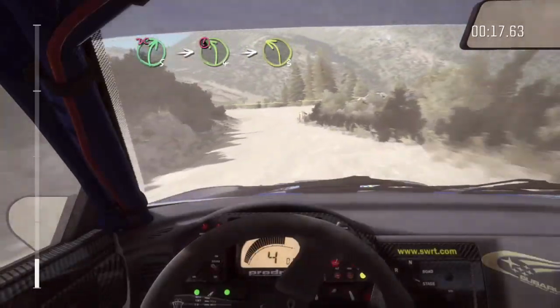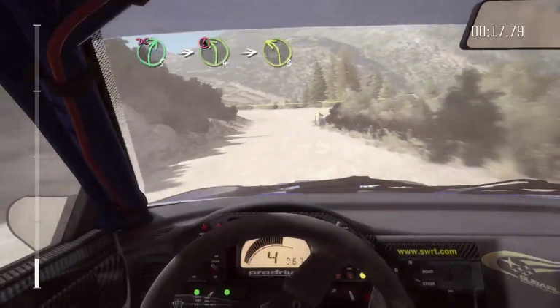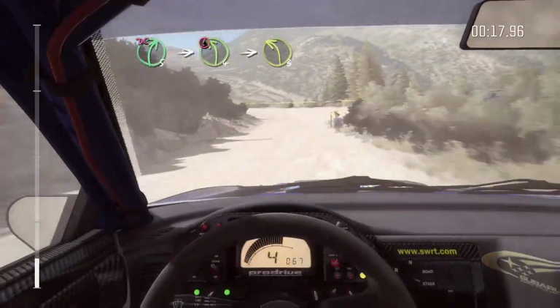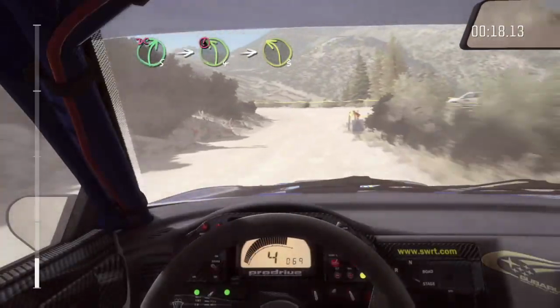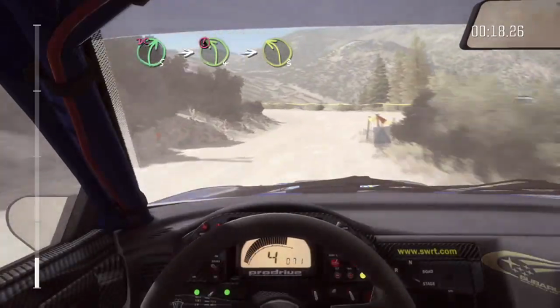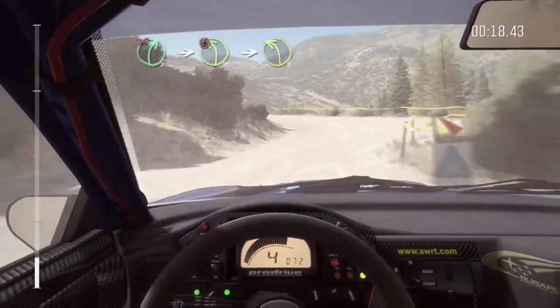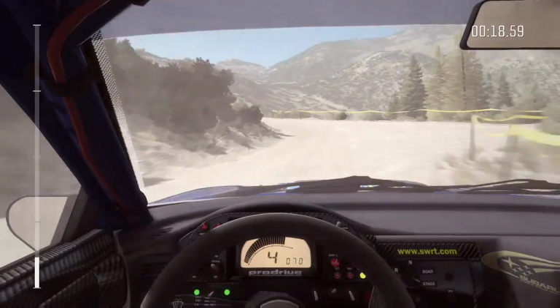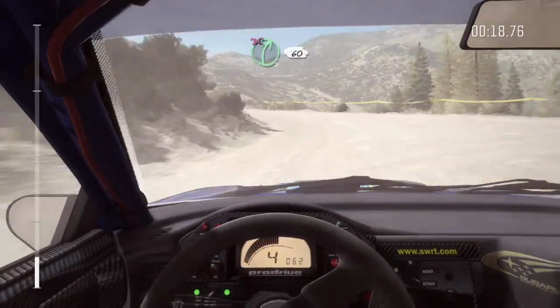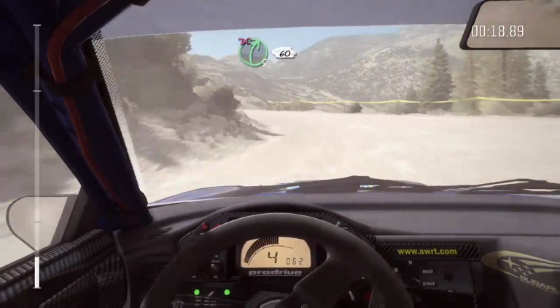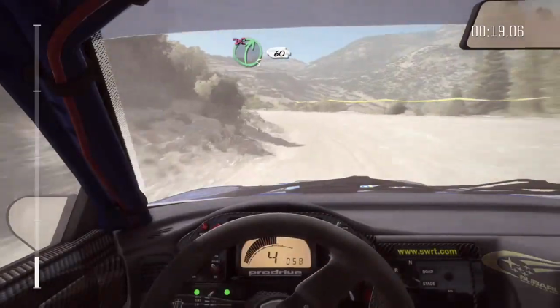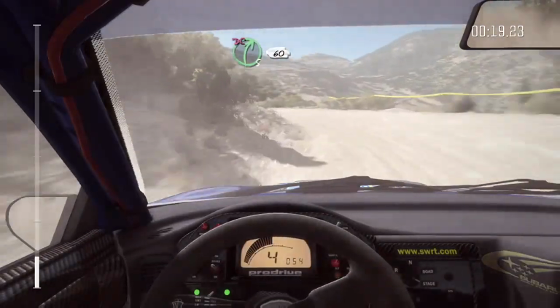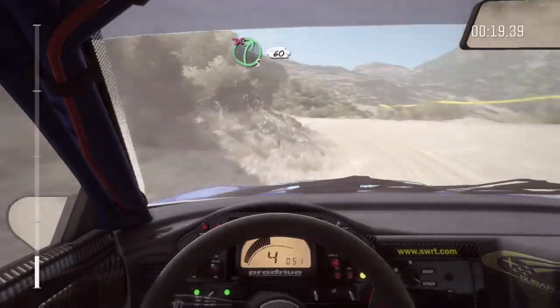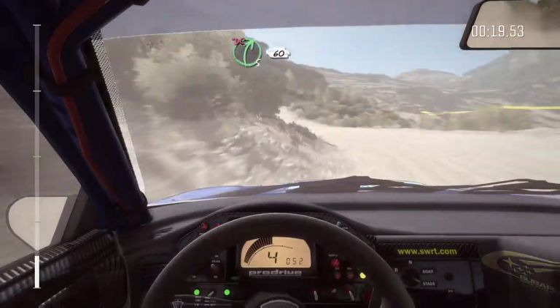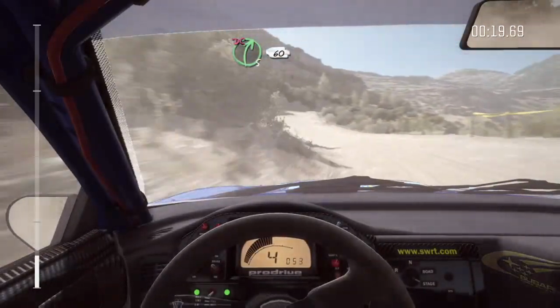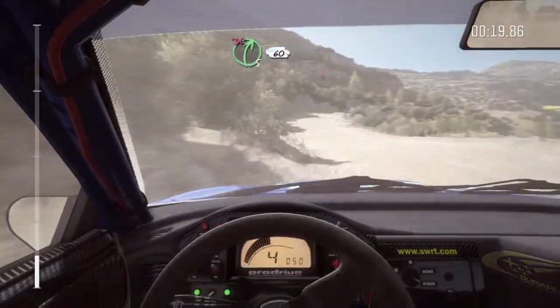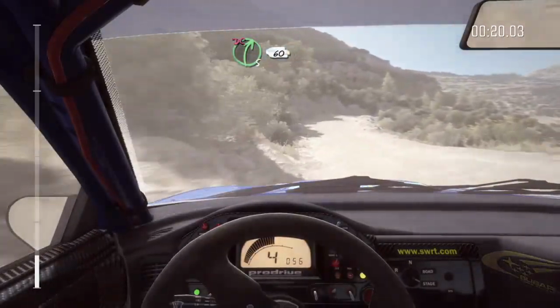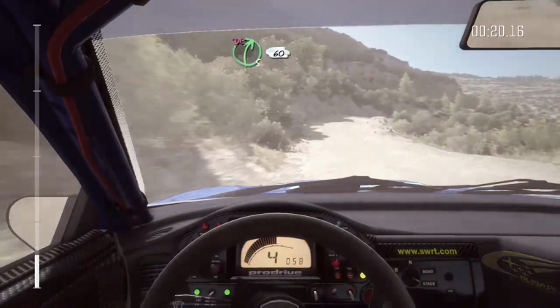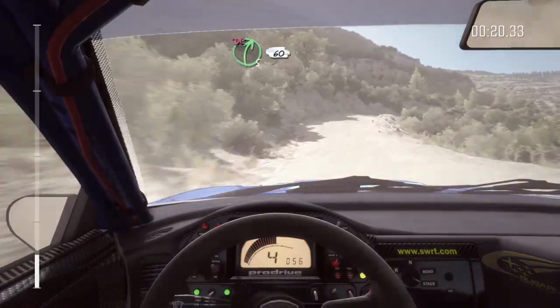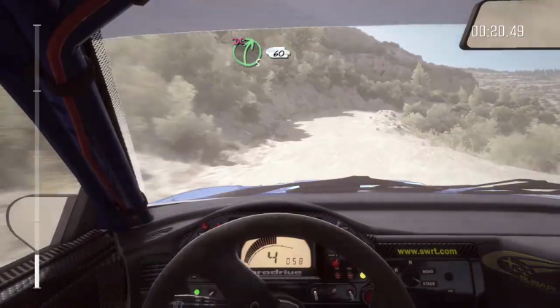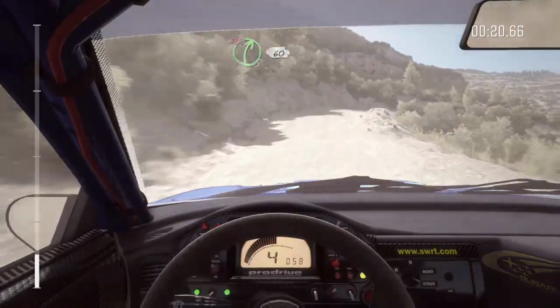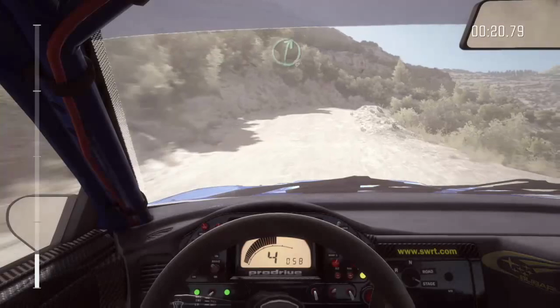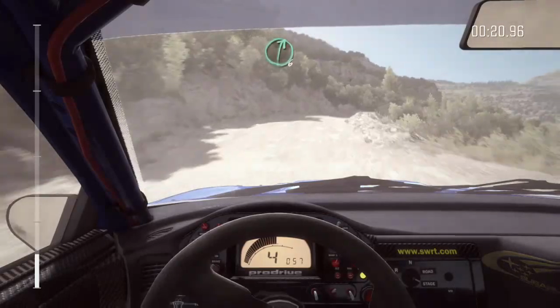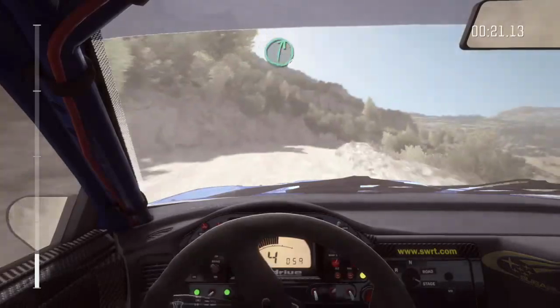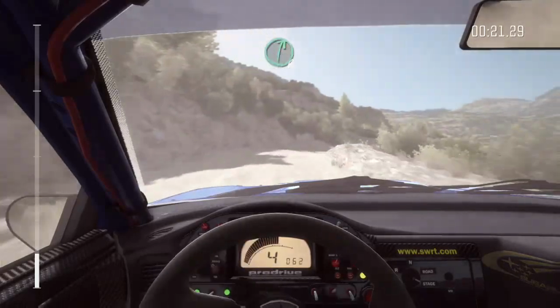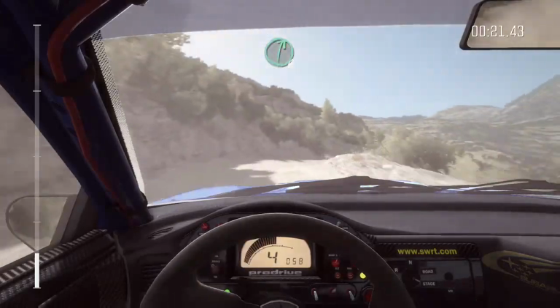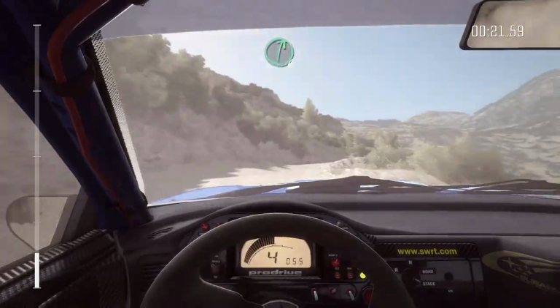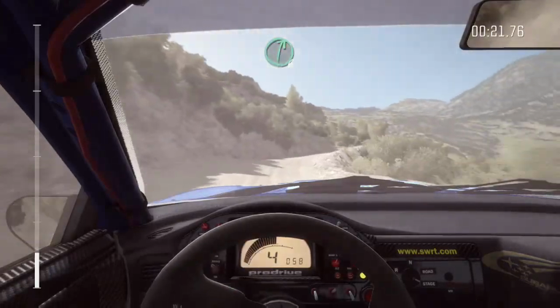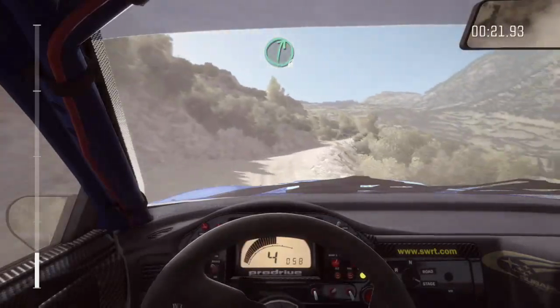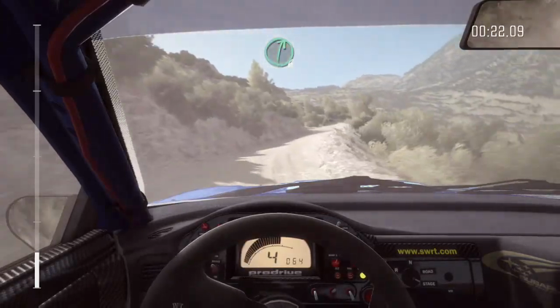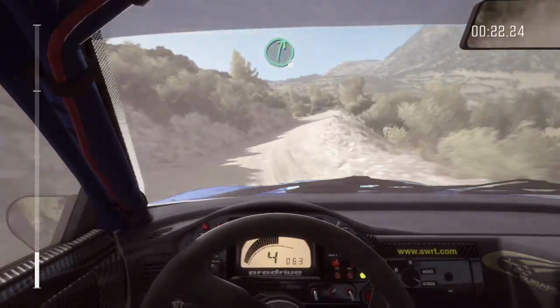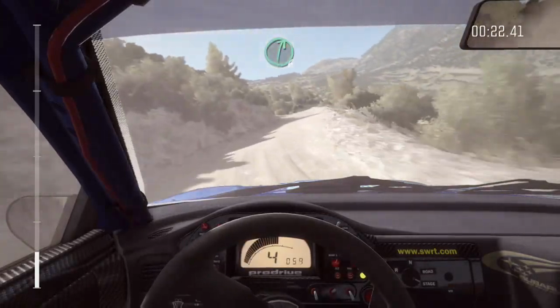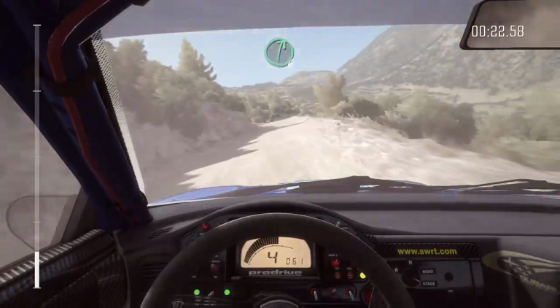Into right 5, don't cut. 60. Right 6, long, over crest.